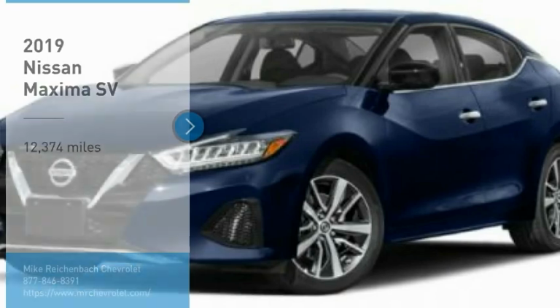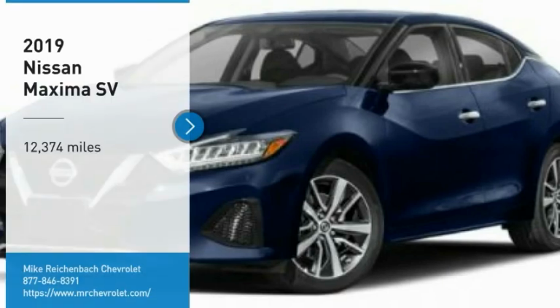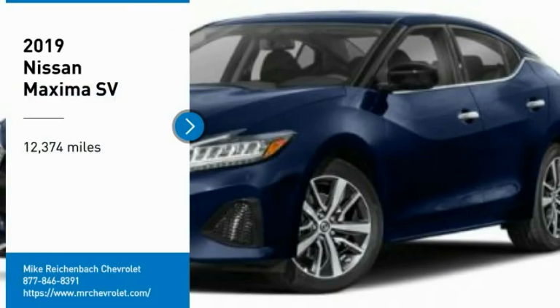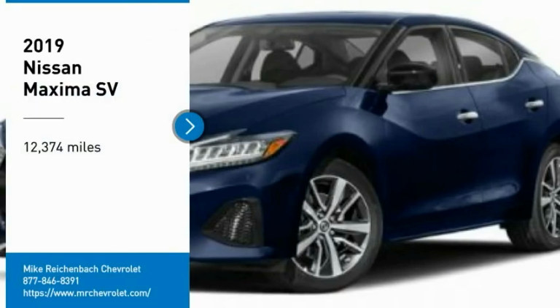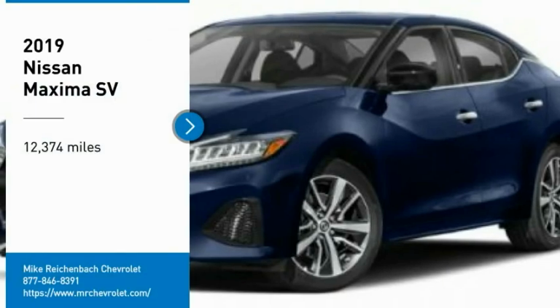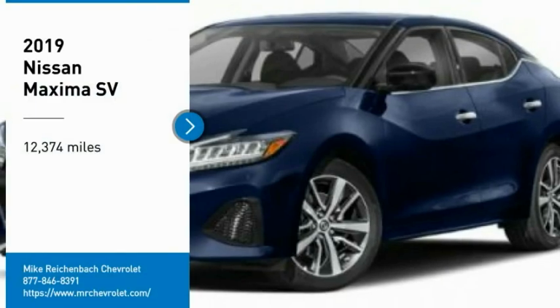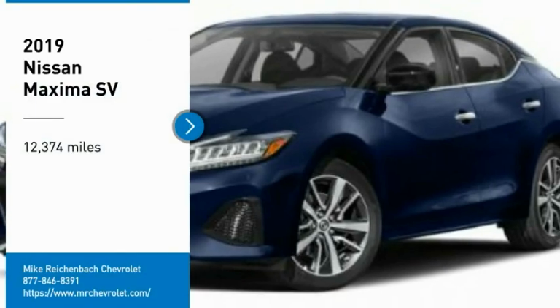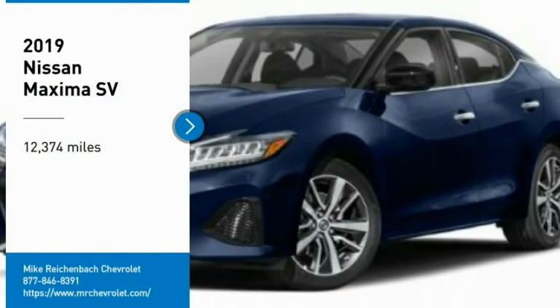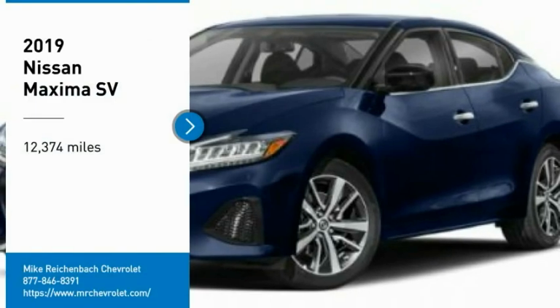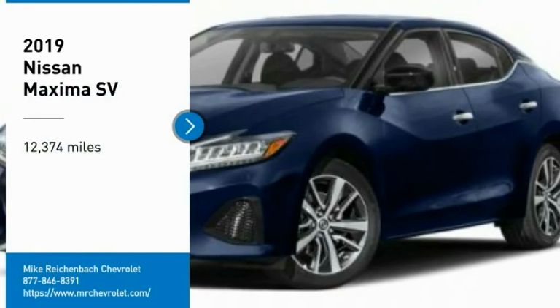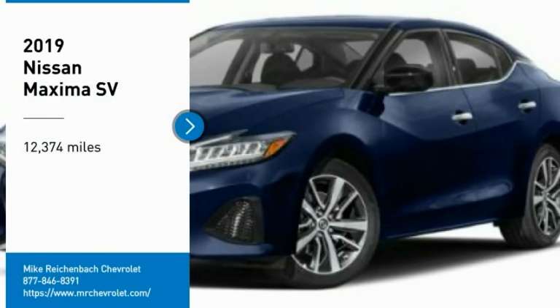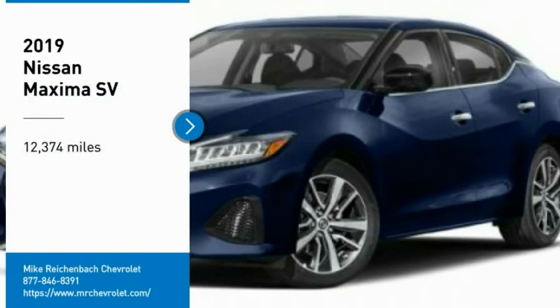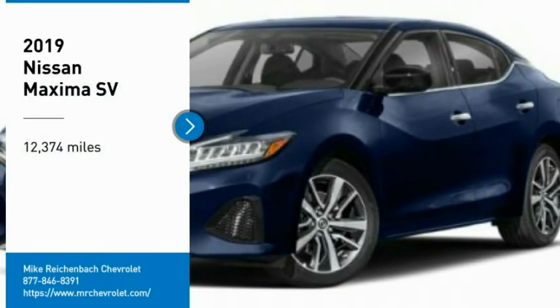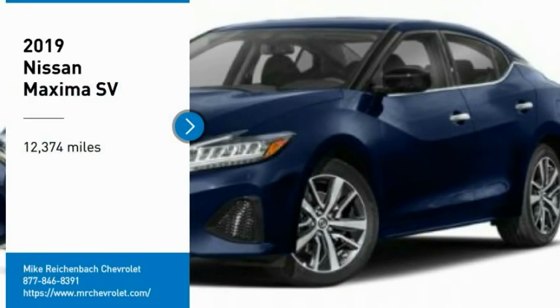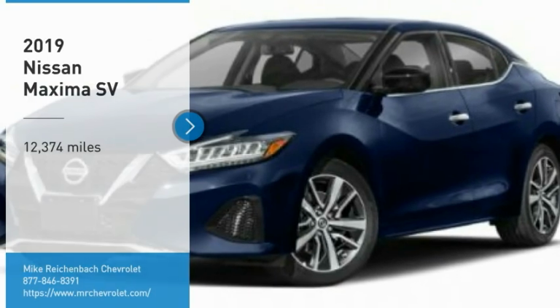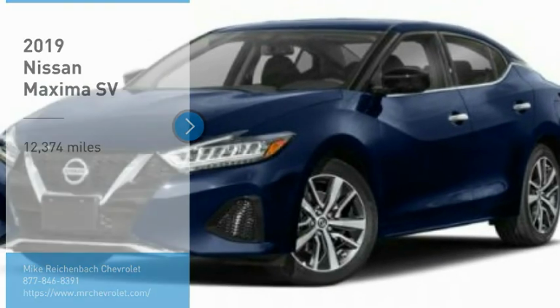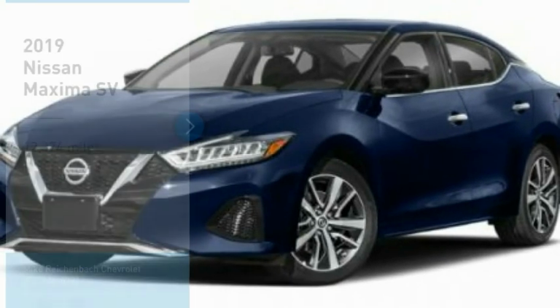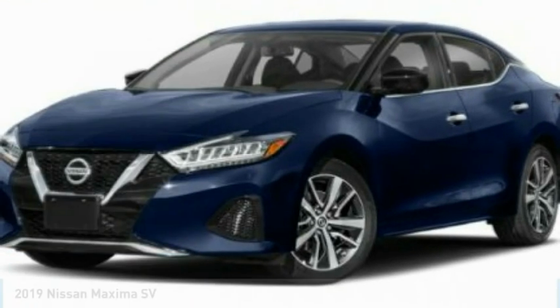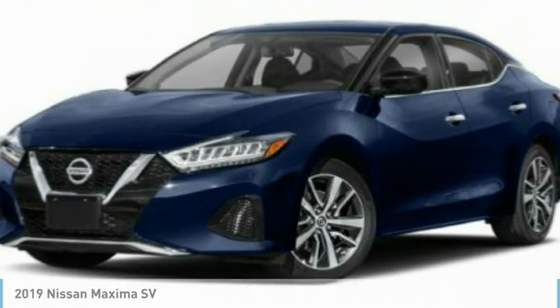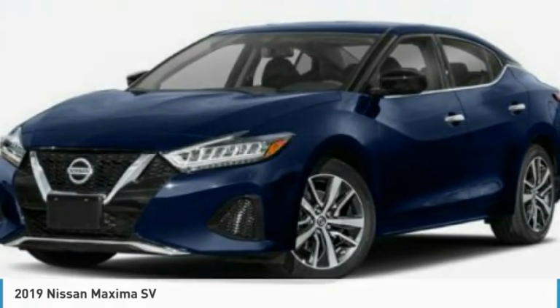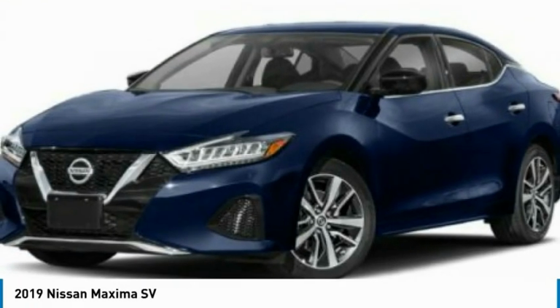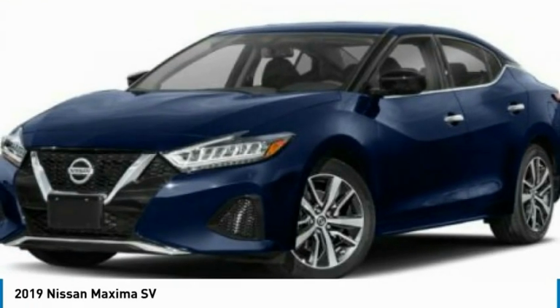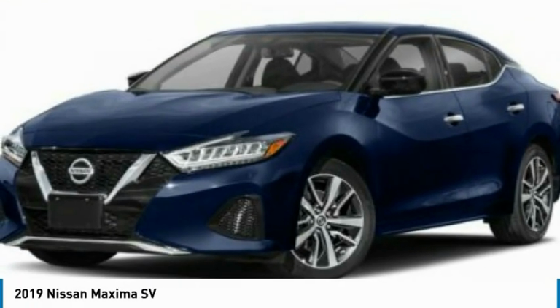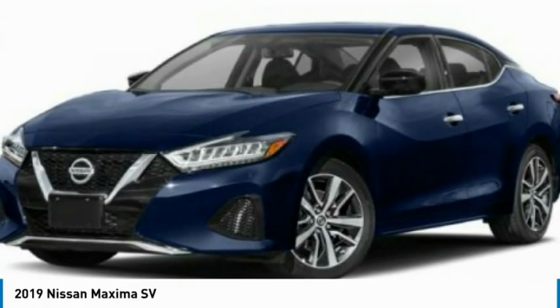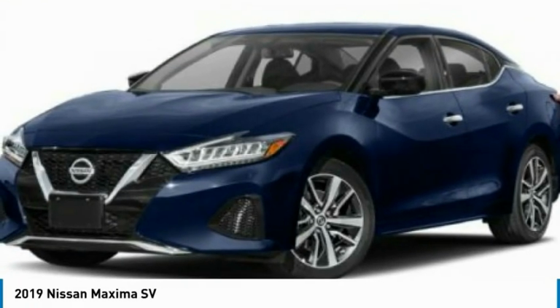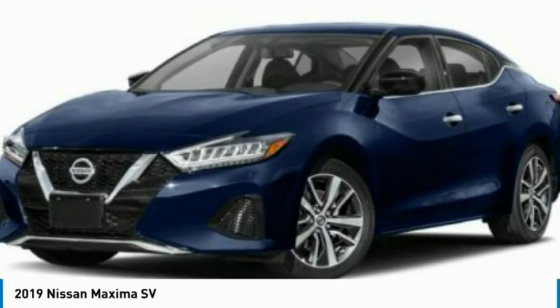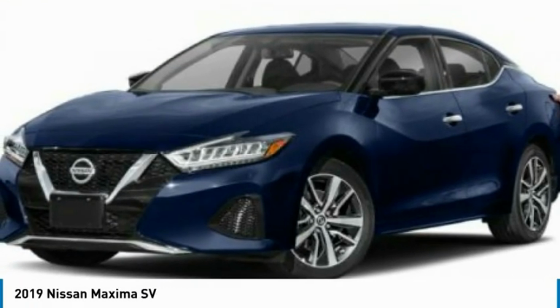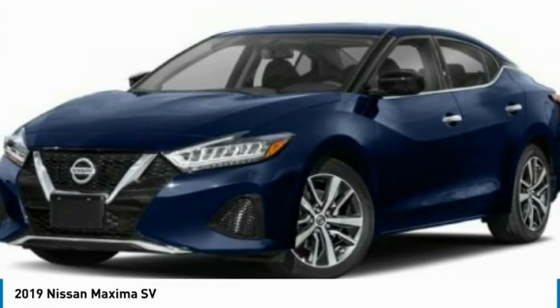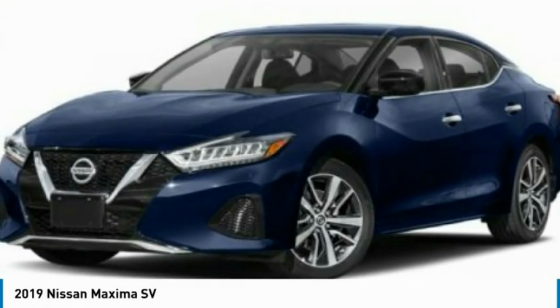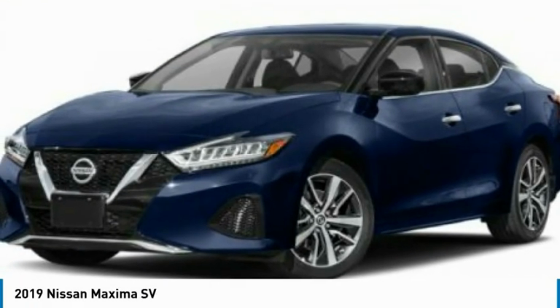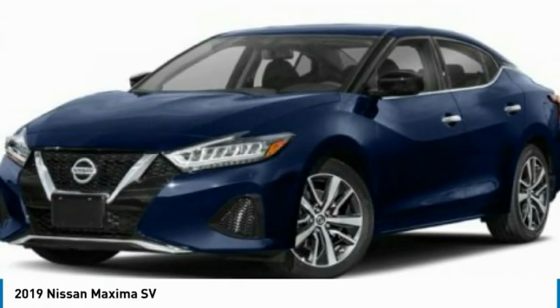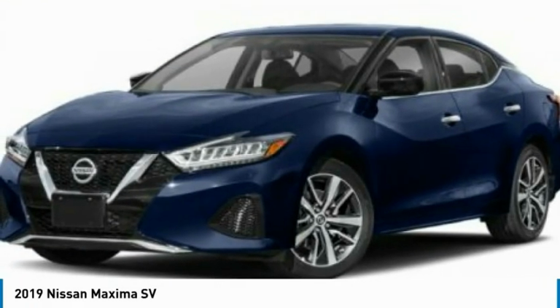Looking for the right vehicle? Check out the 2019 Maxima.